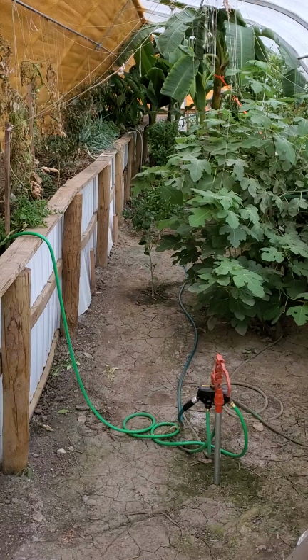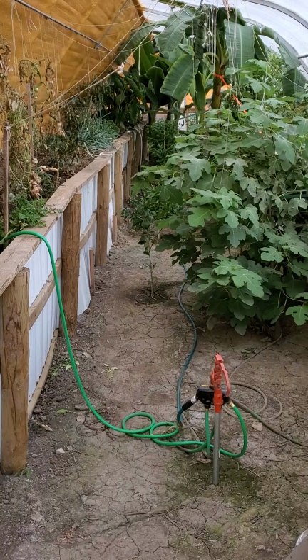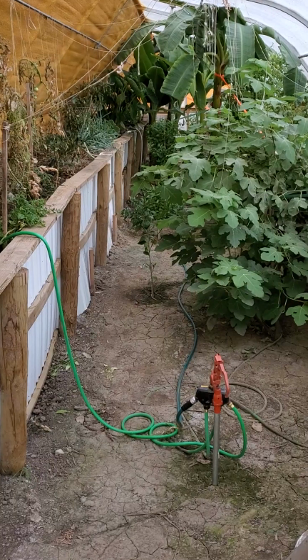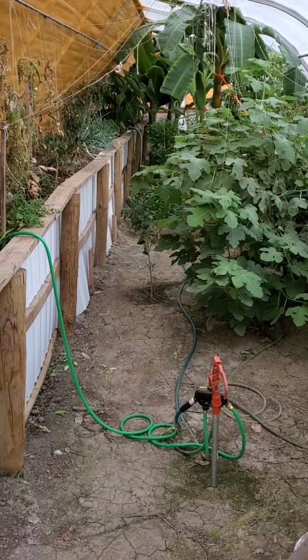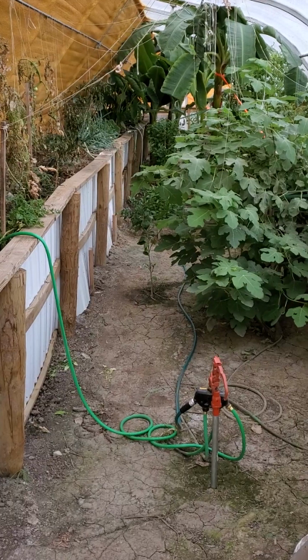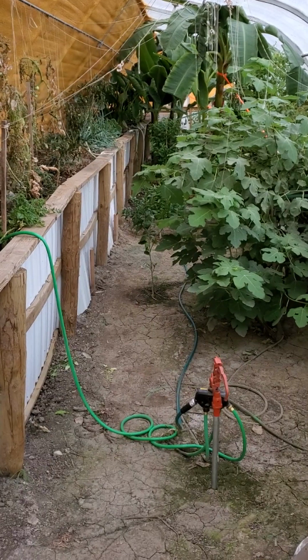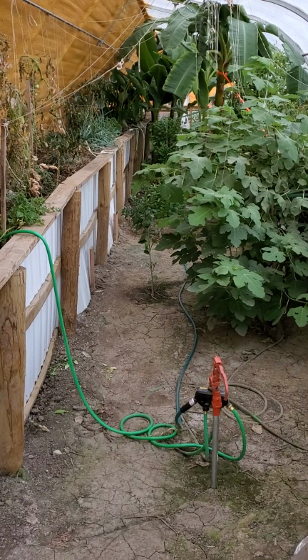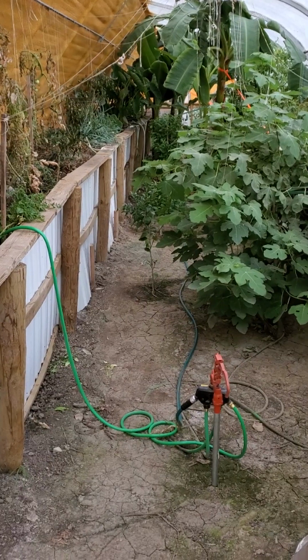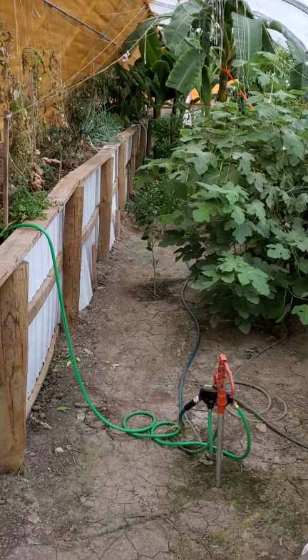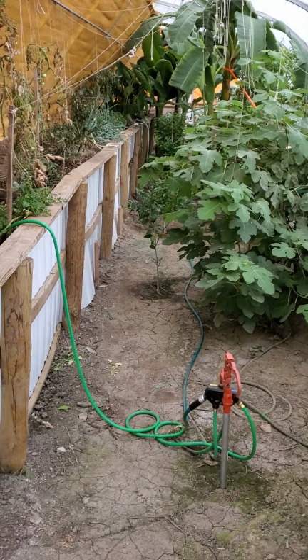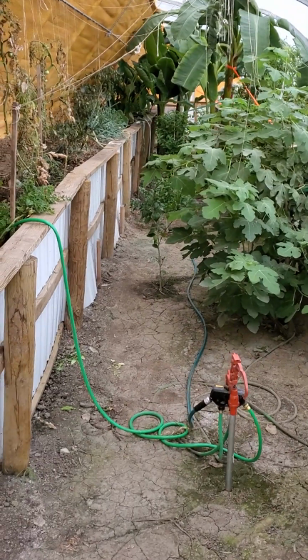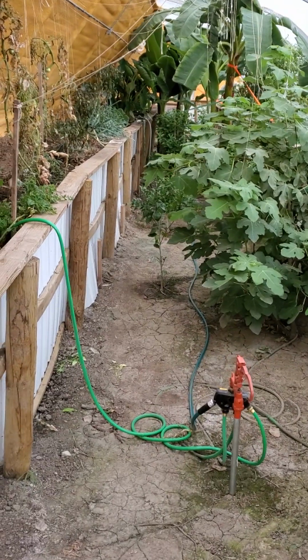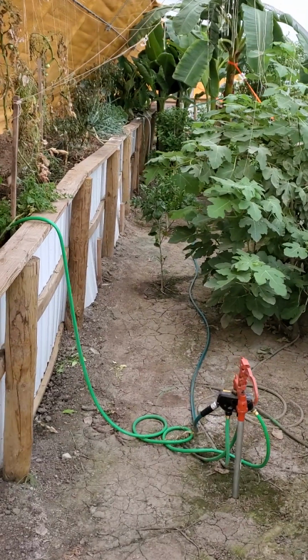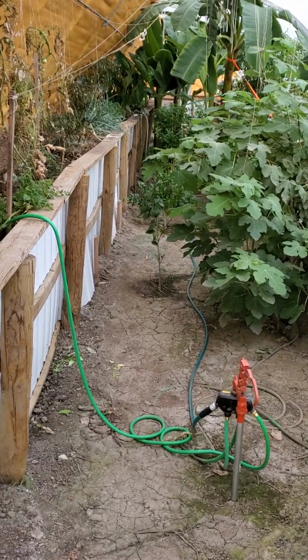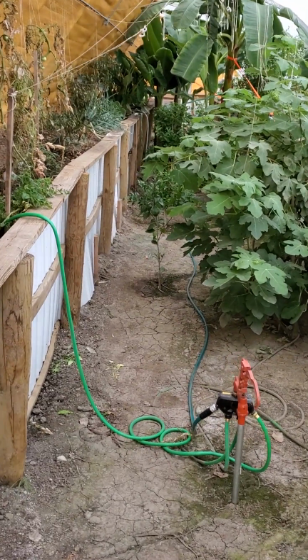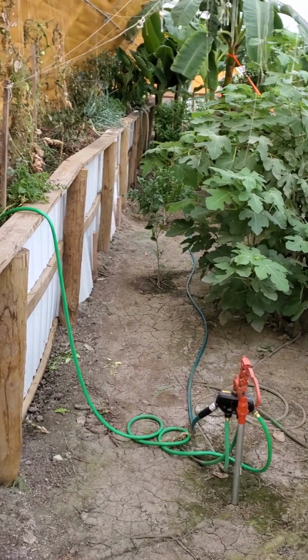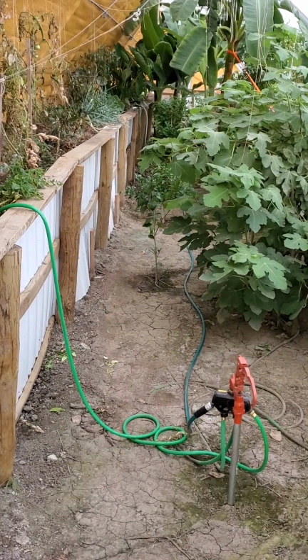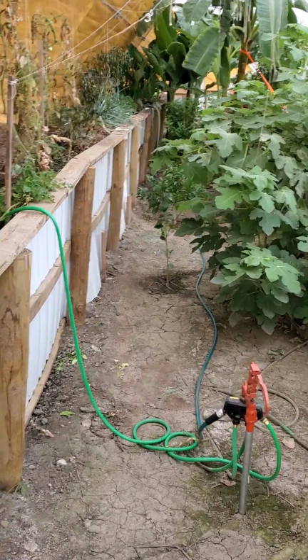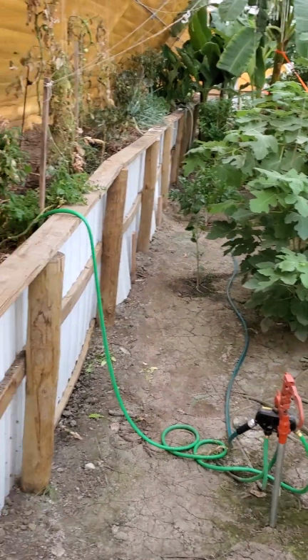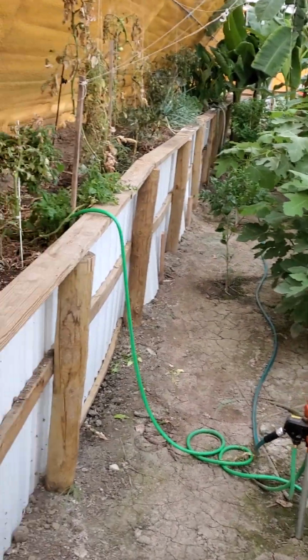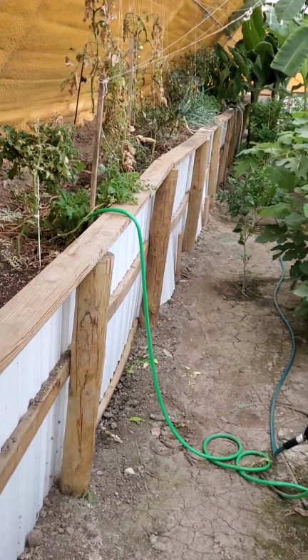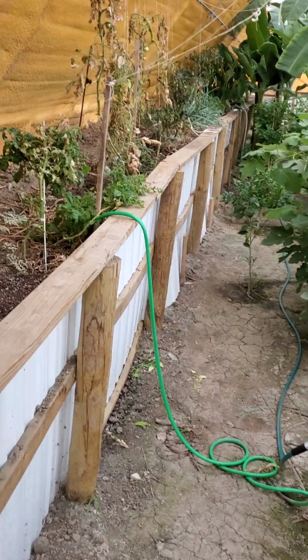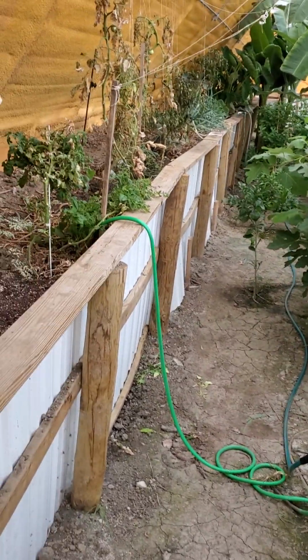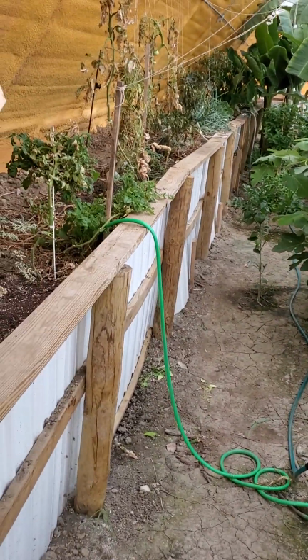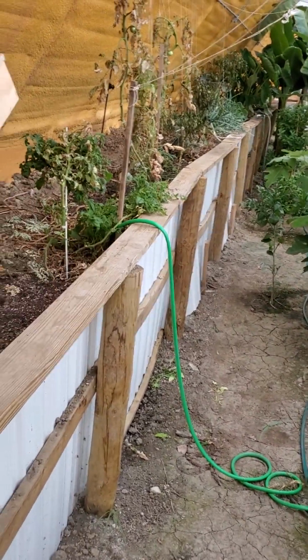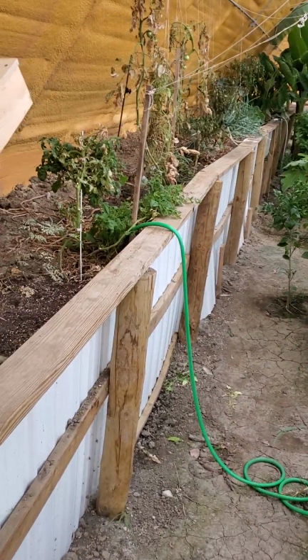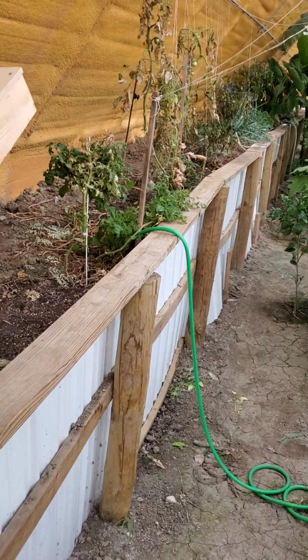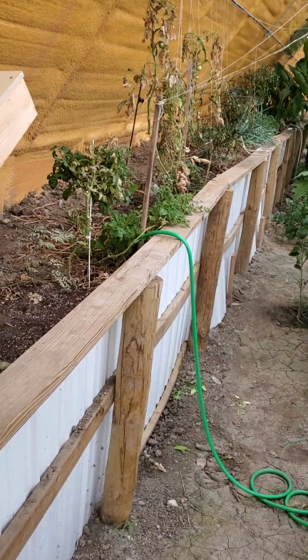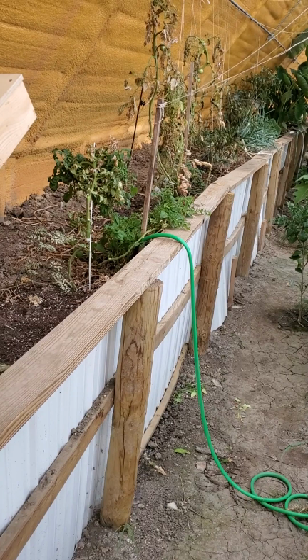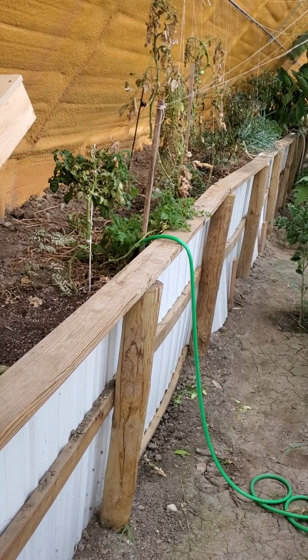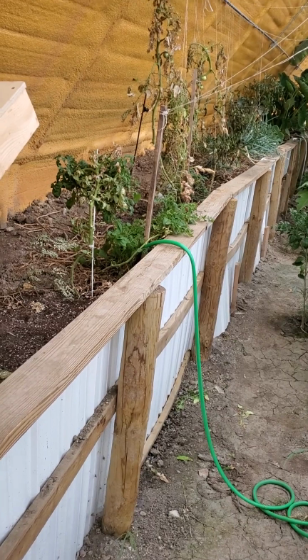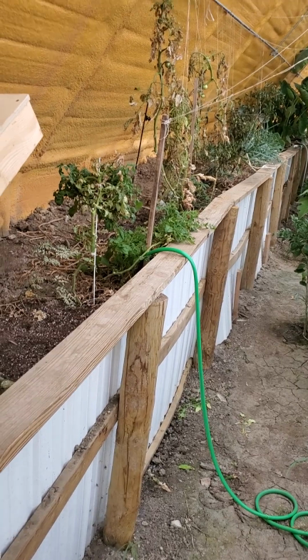Good evening. Thursday, June 8th. Just got done out of the greenhouse.